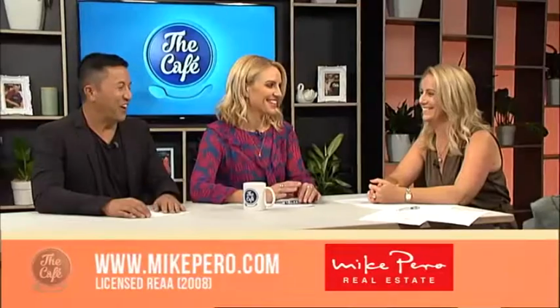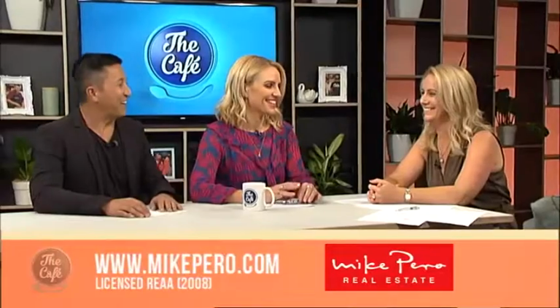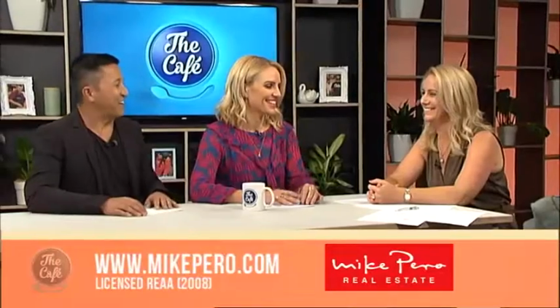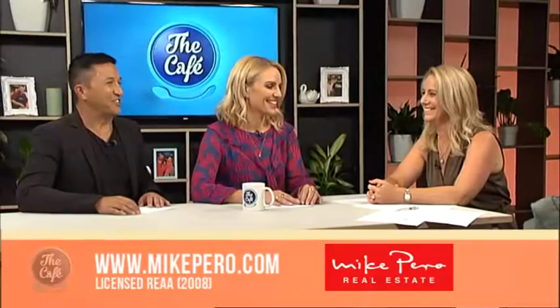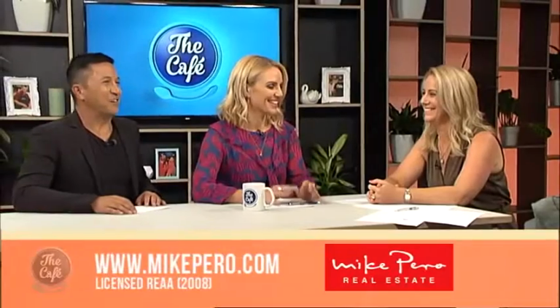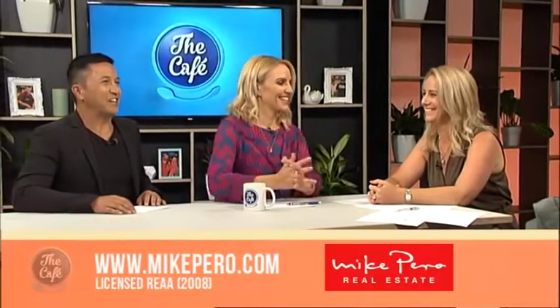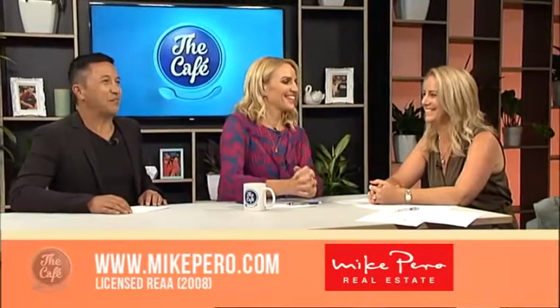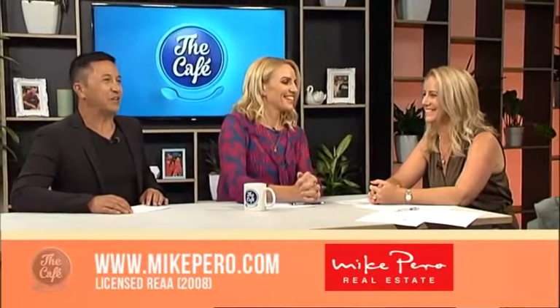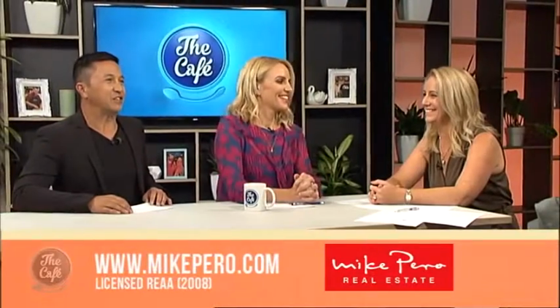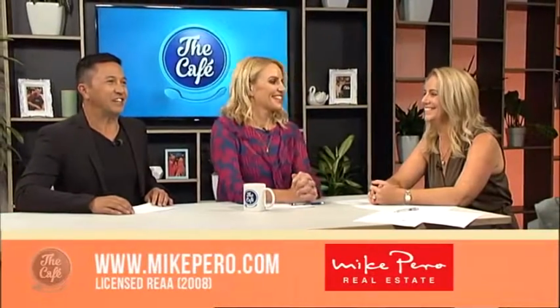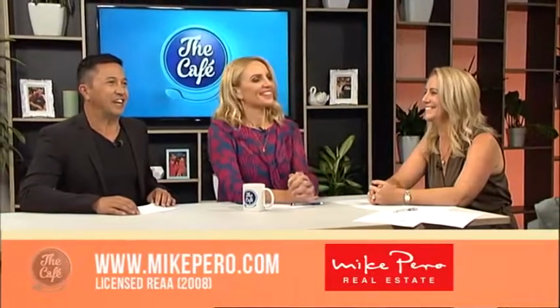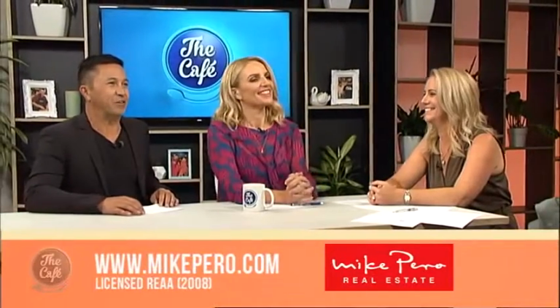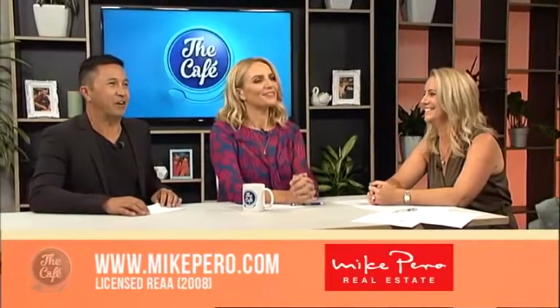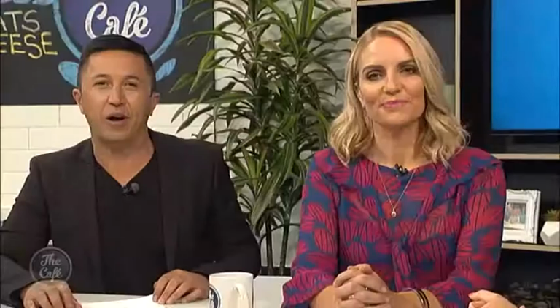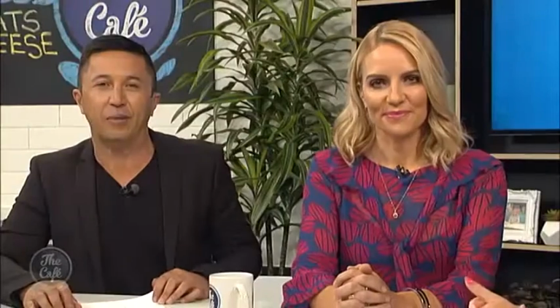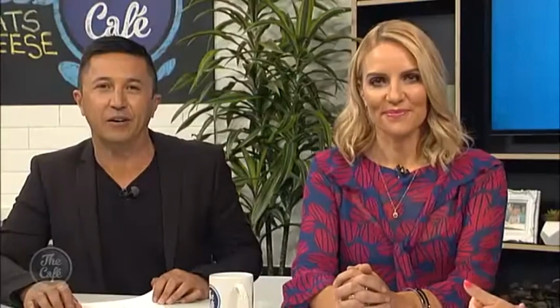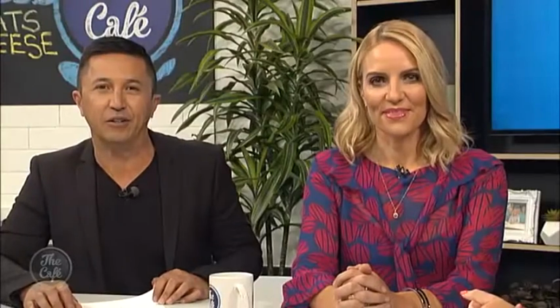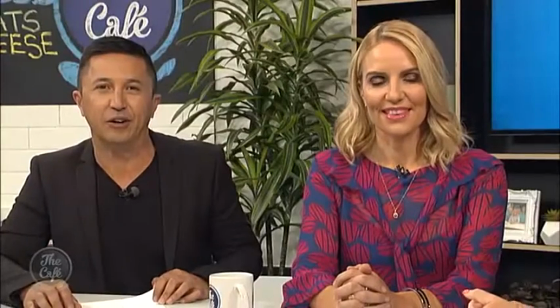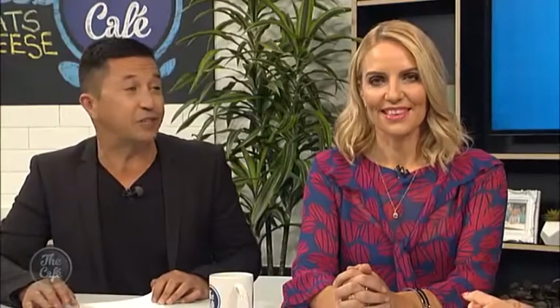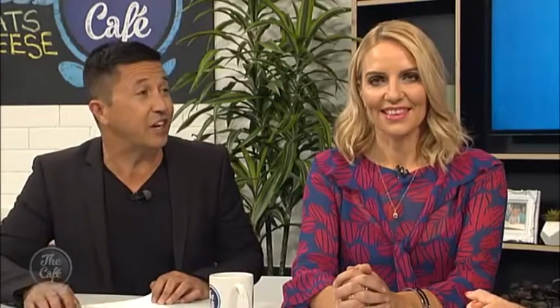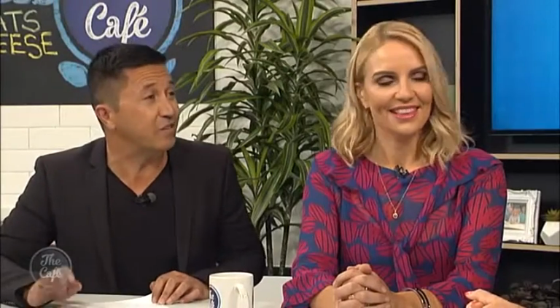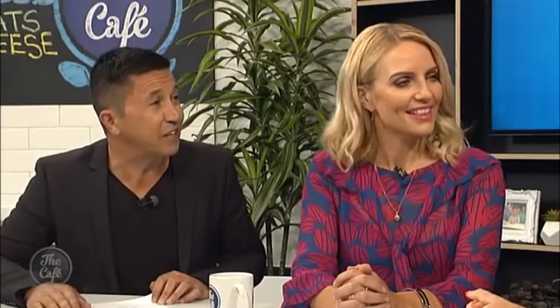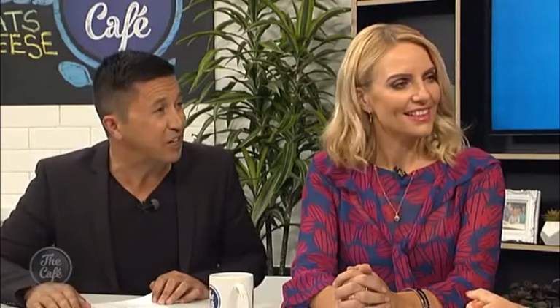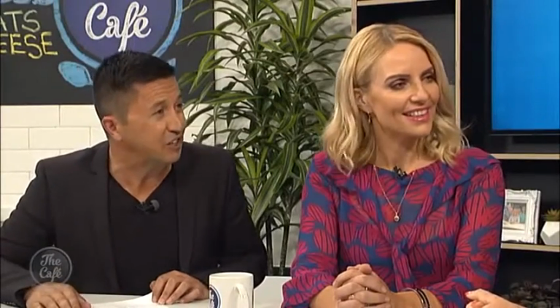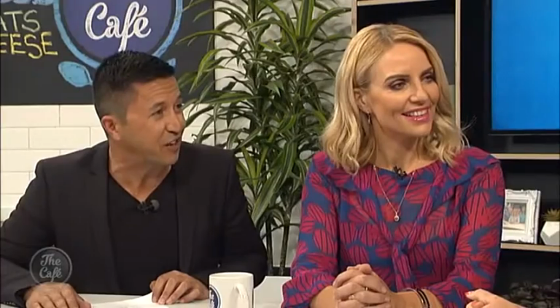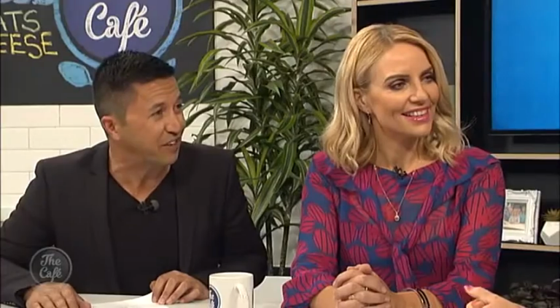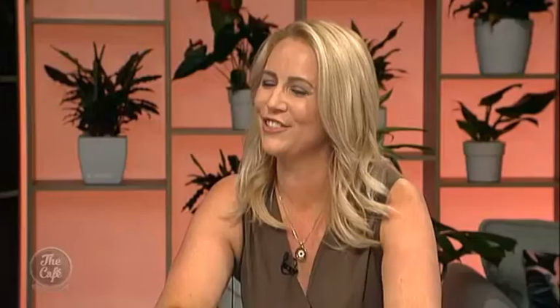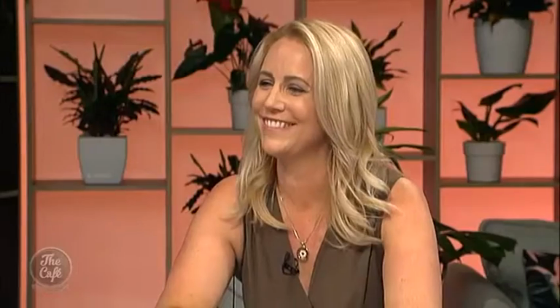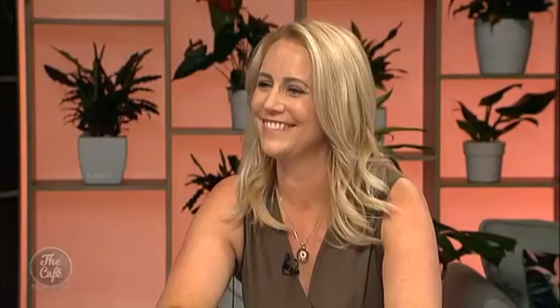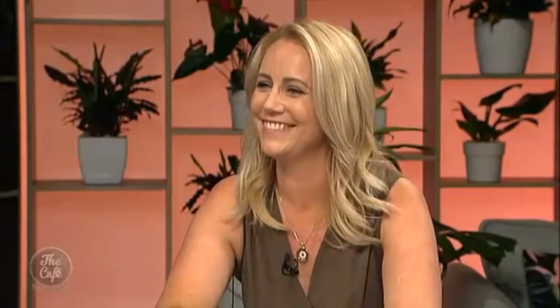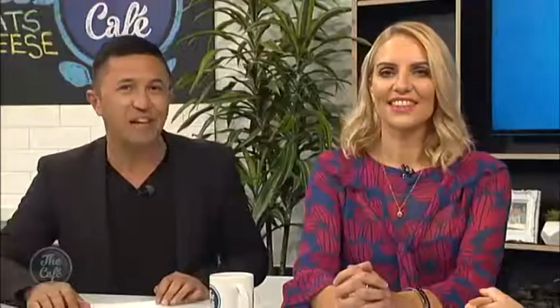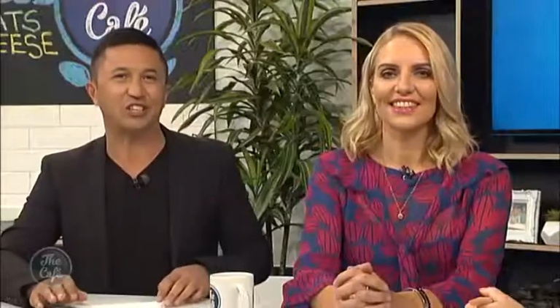Thank you so much. Any of the properties you've seen today can be found at mikepero.com. We'll see you again next week, Josephine. Thank you very much.